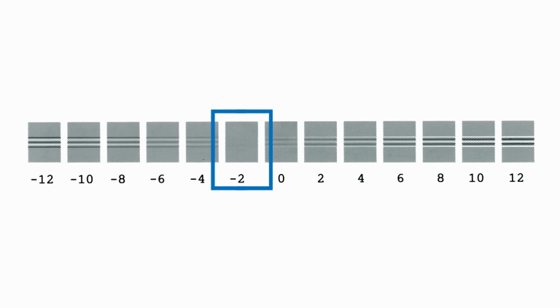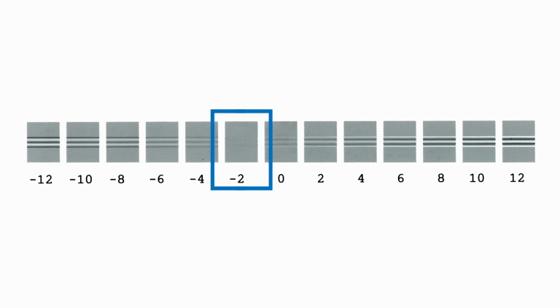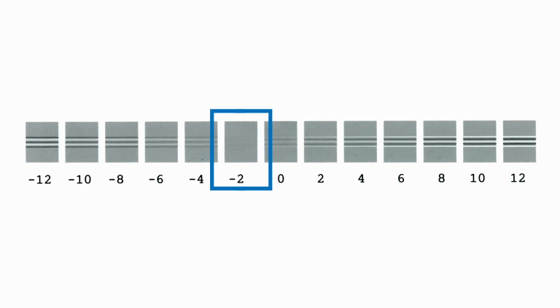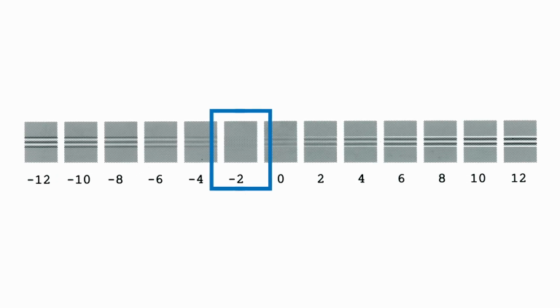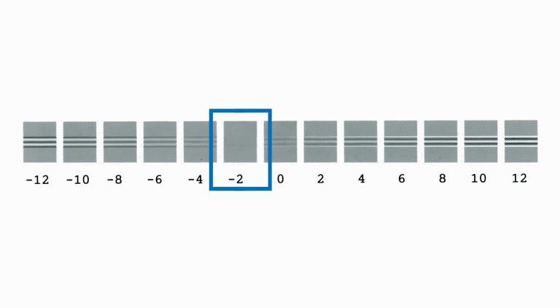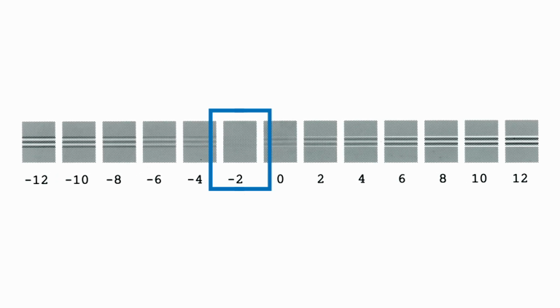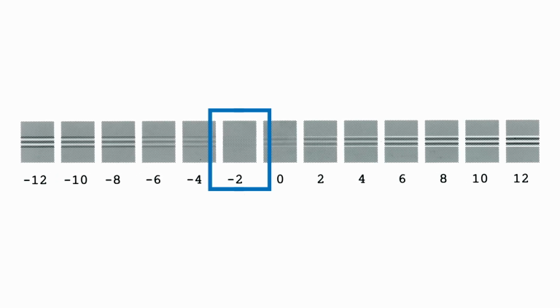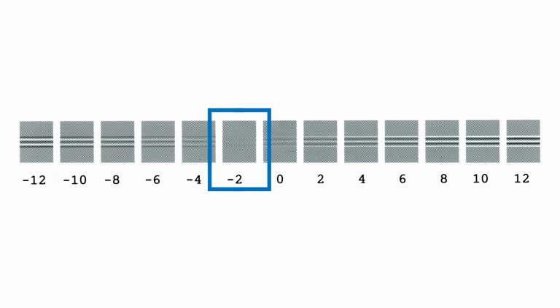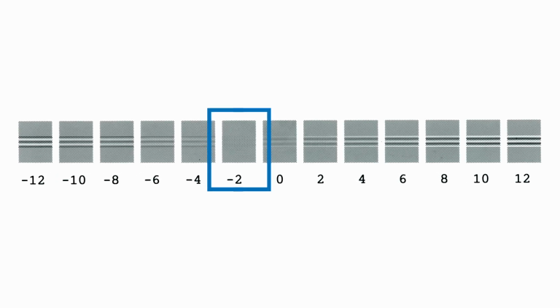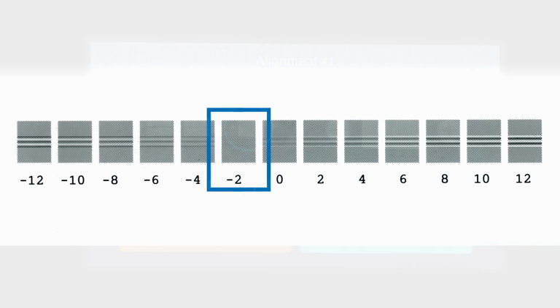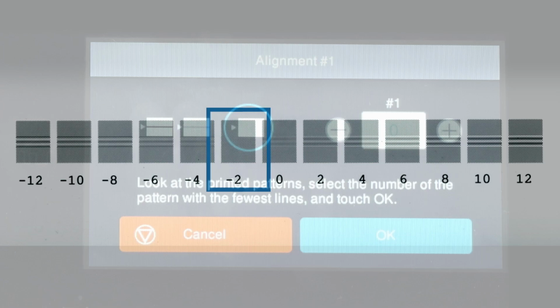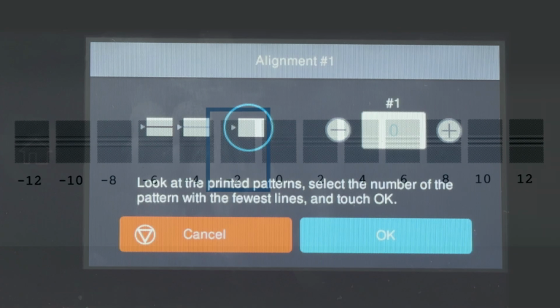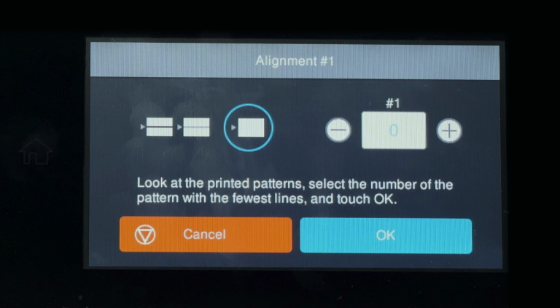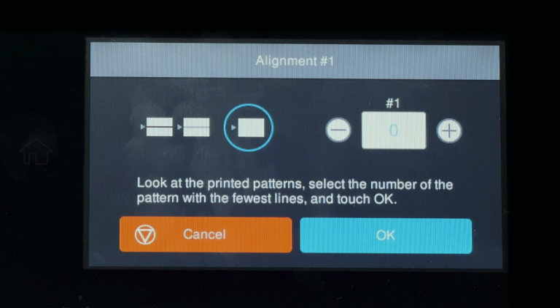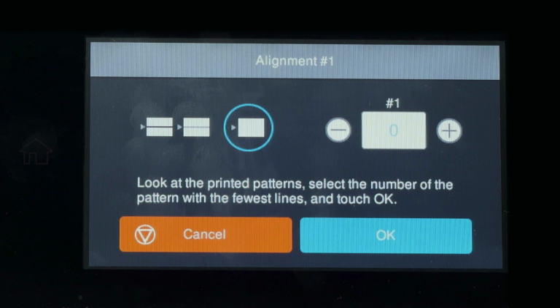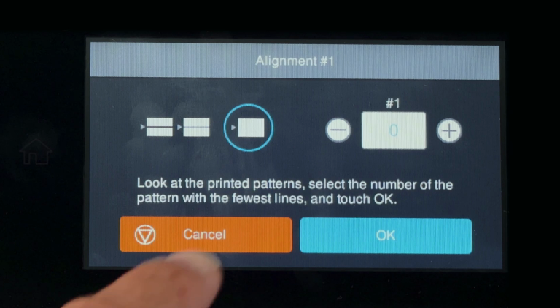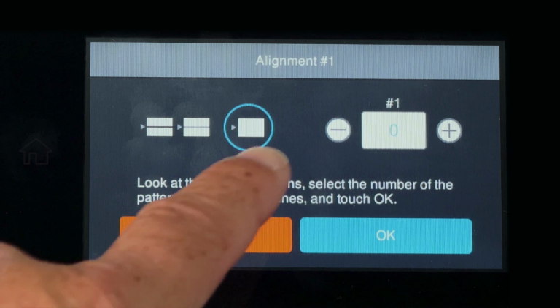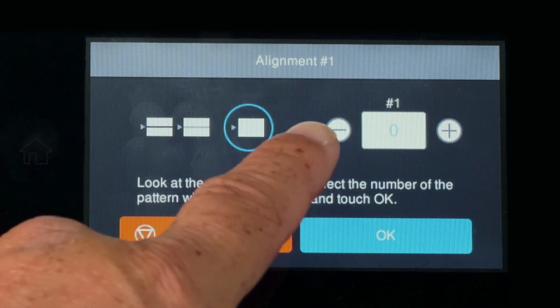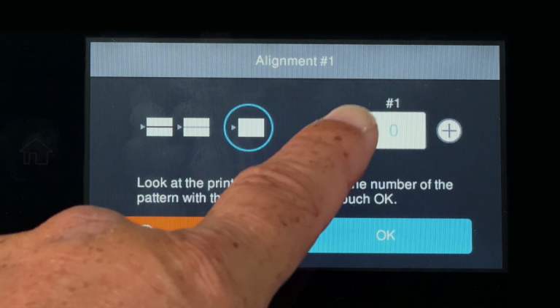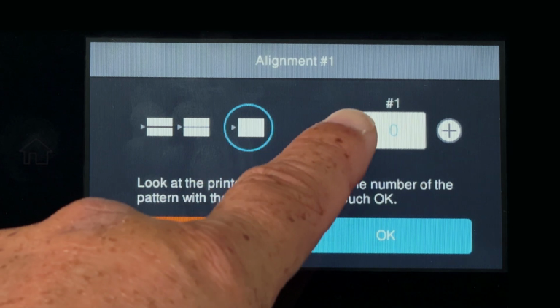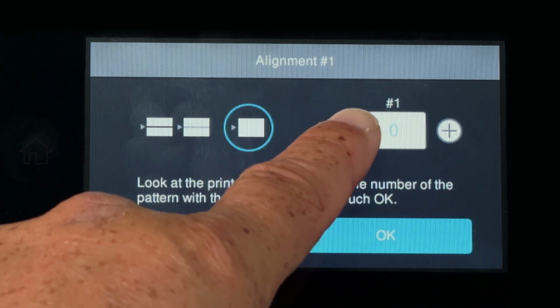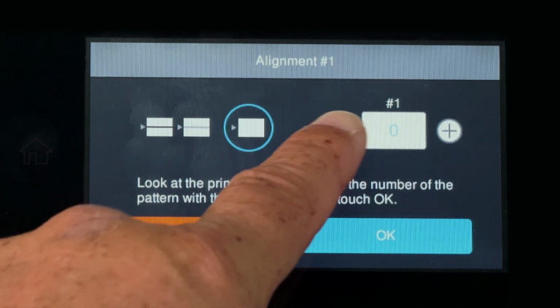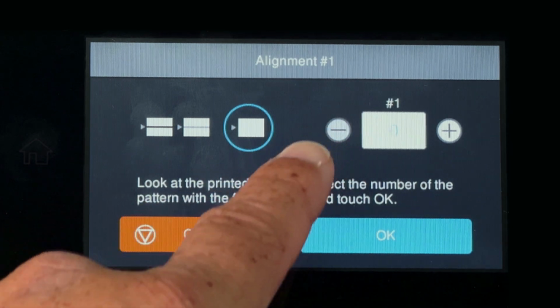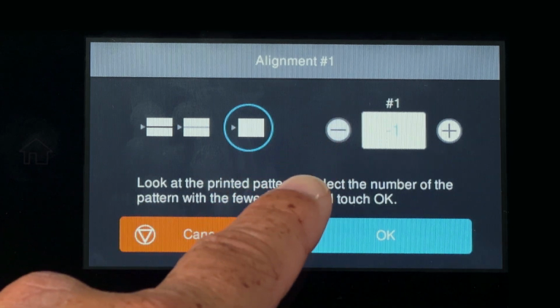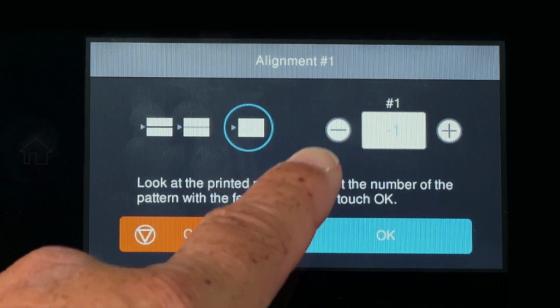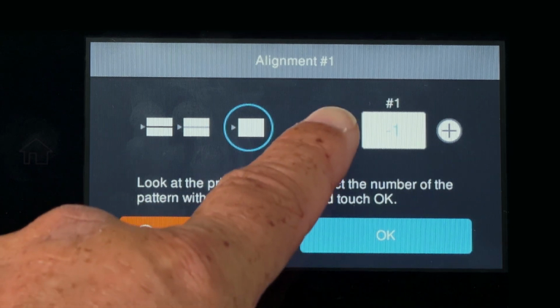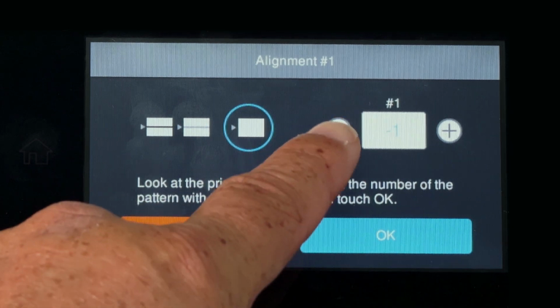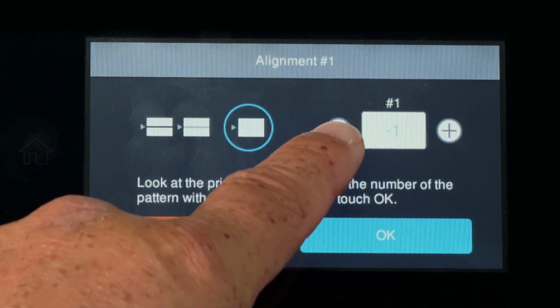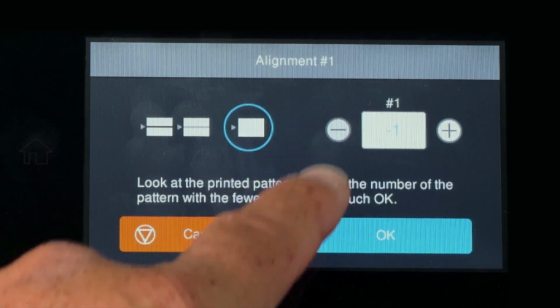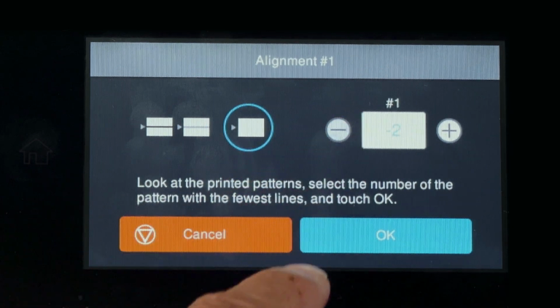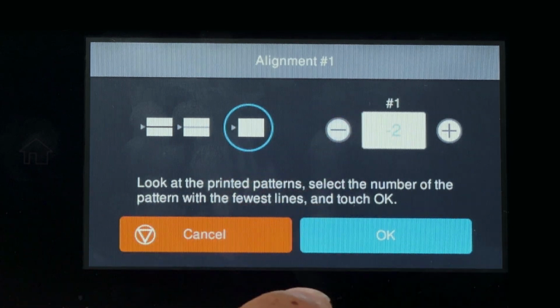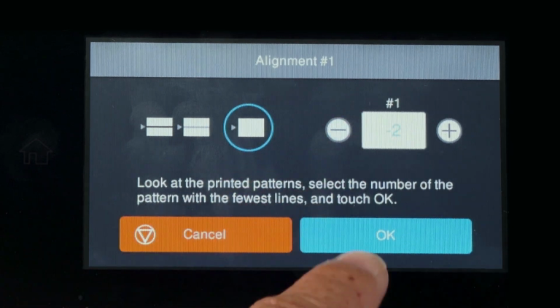On the control panel of the printer, enter the value. In this case, negative two.